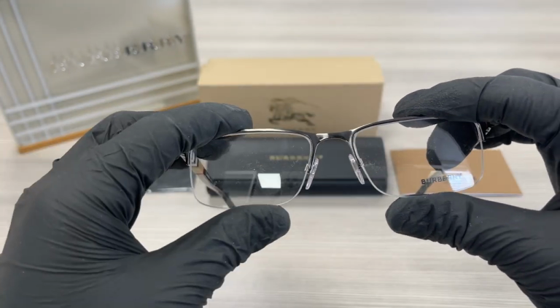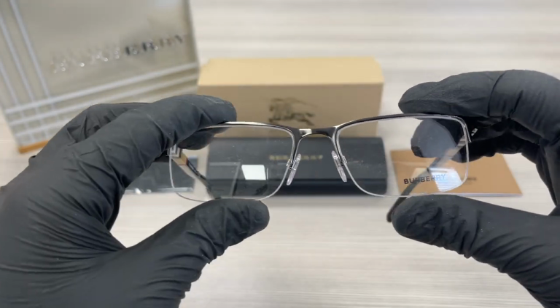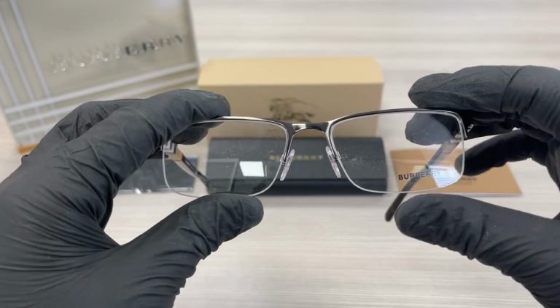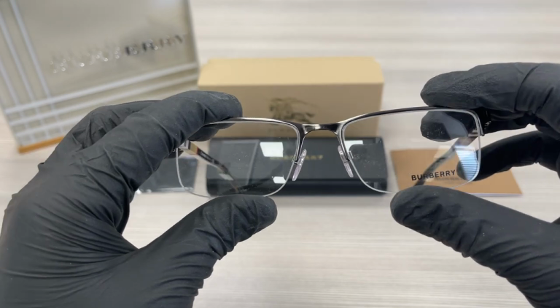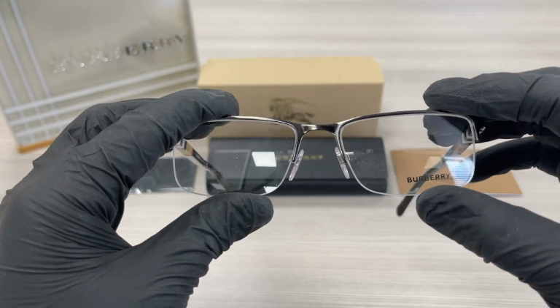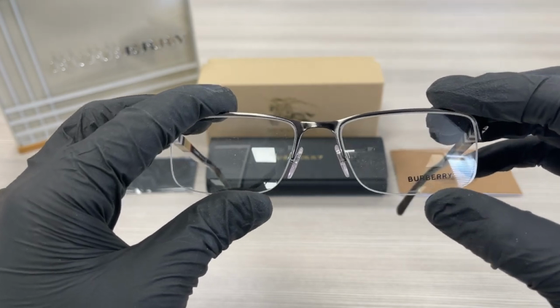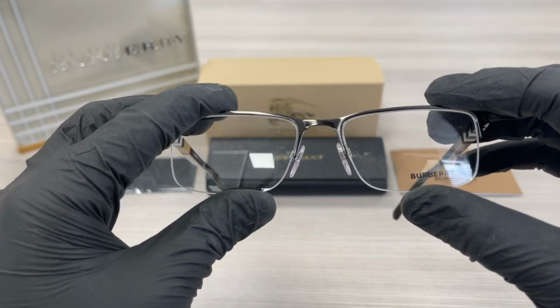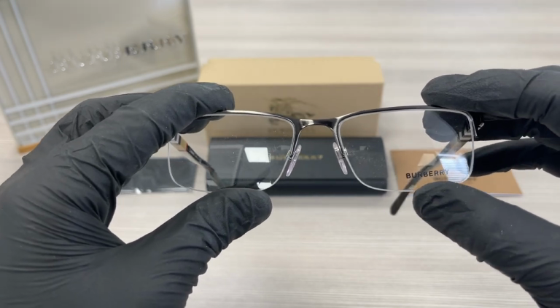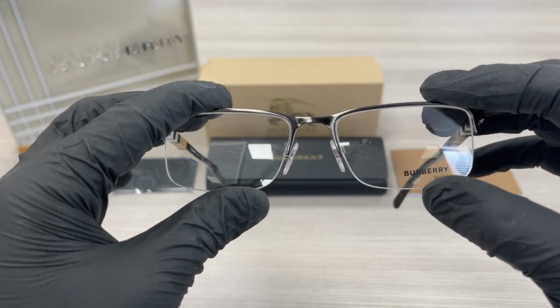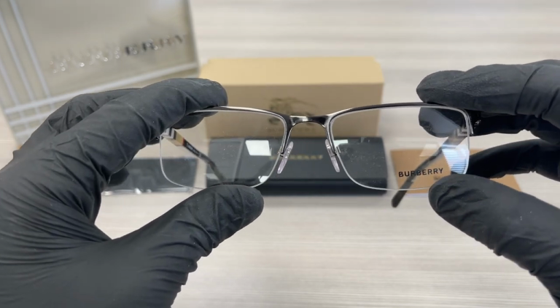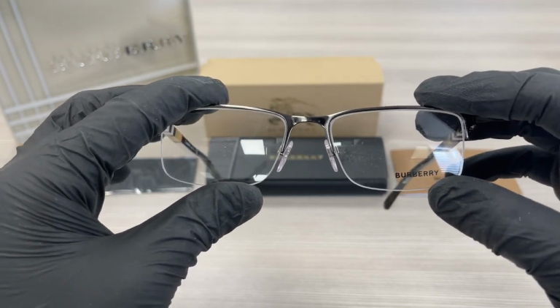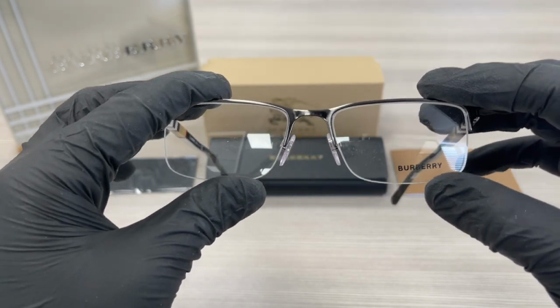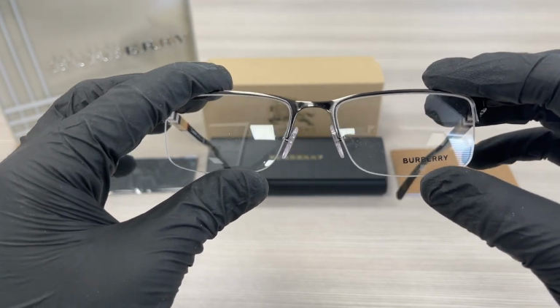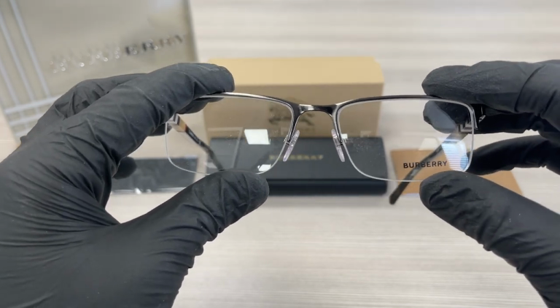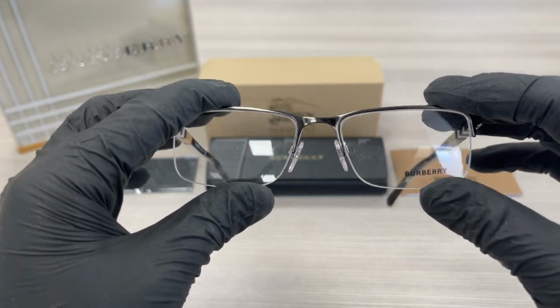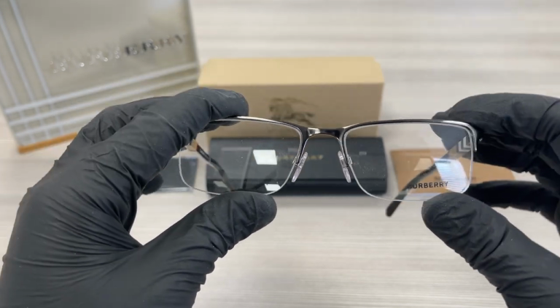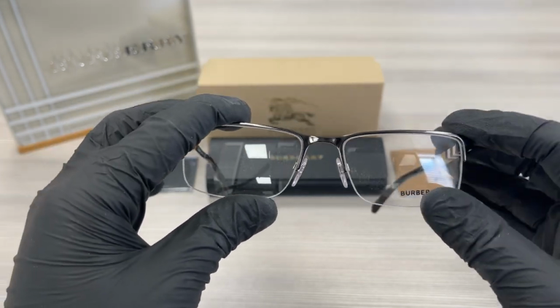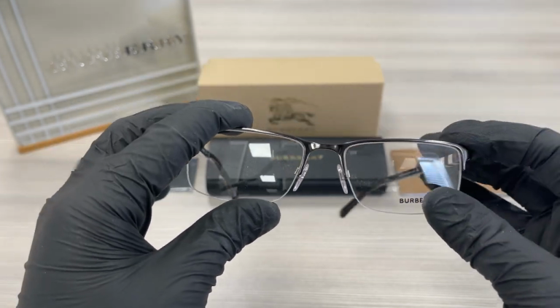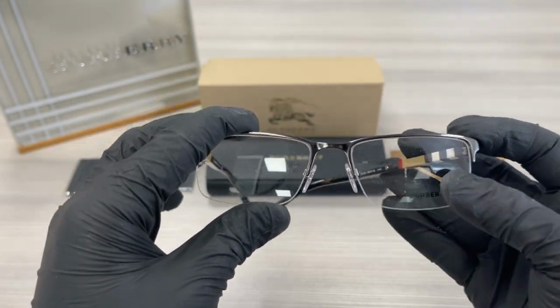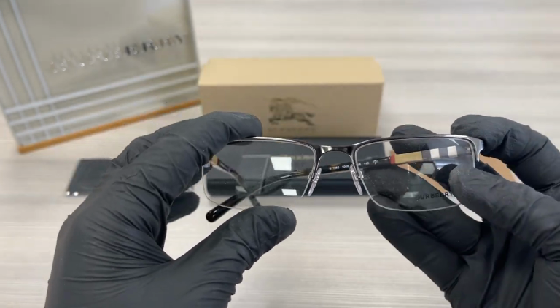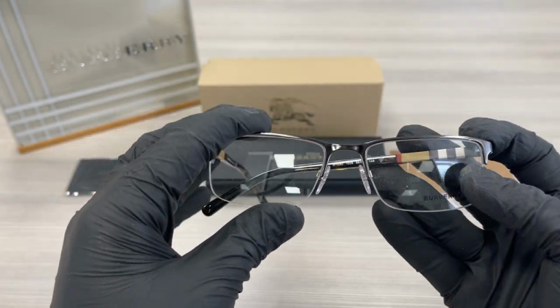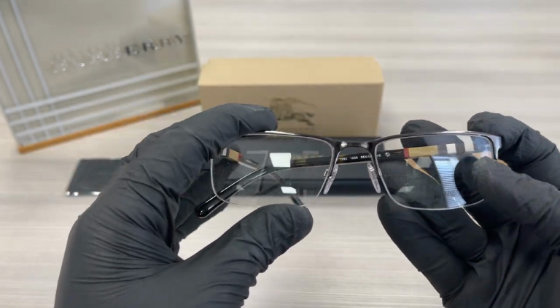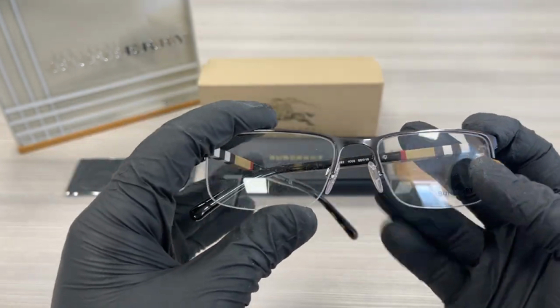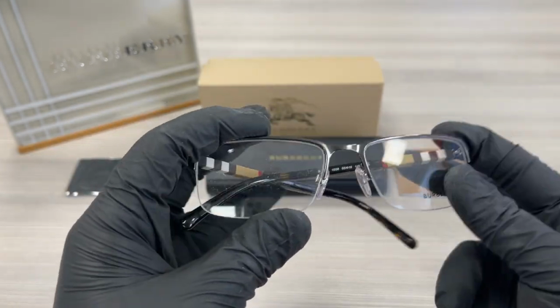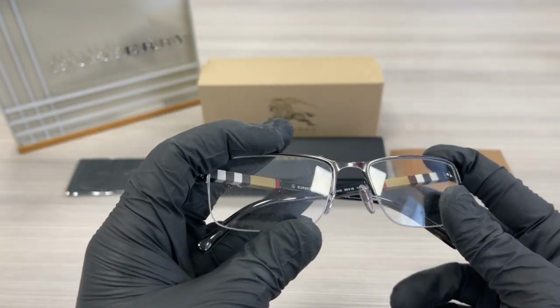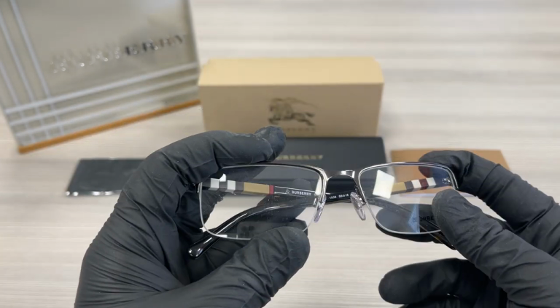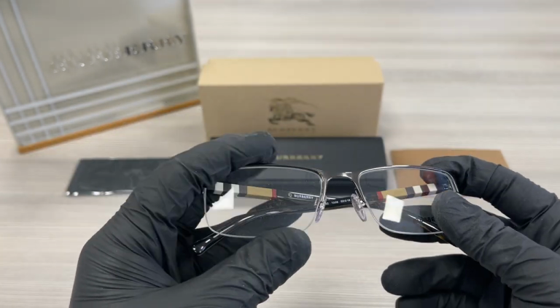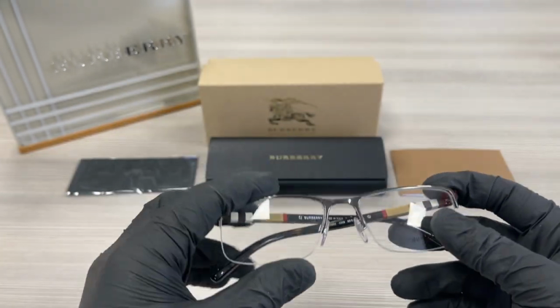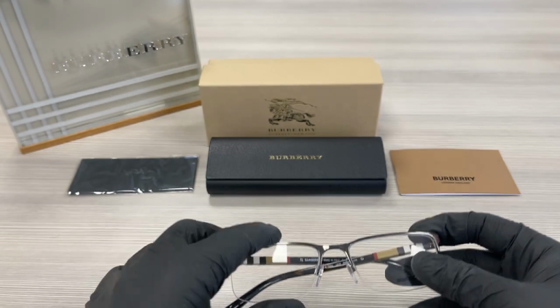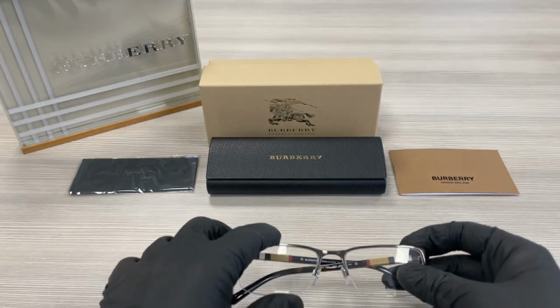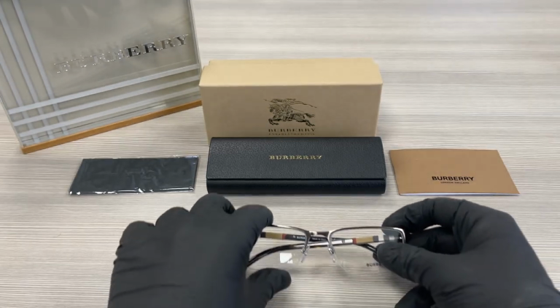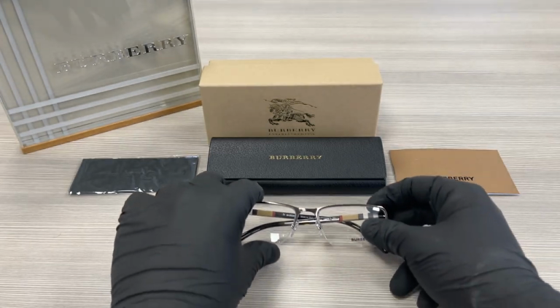These are demo lenses stamped with the Burberry logo in black. This frame is optical and the style of the frame is half rim.